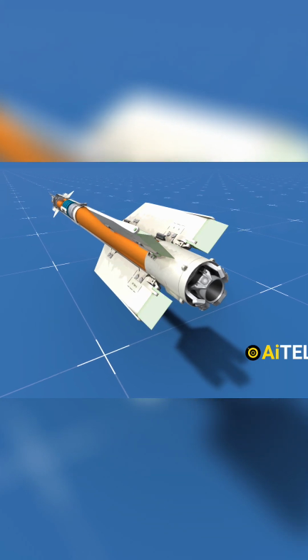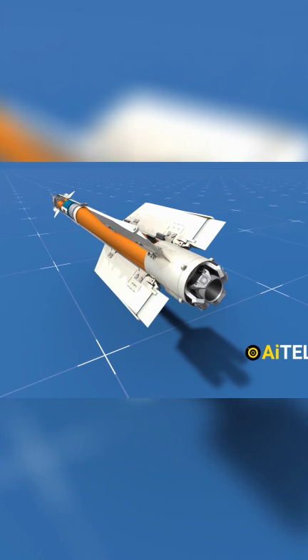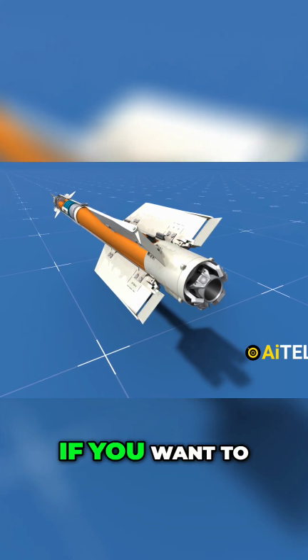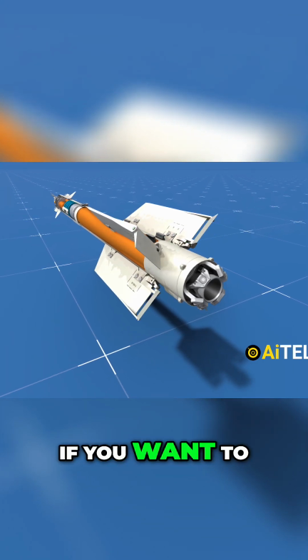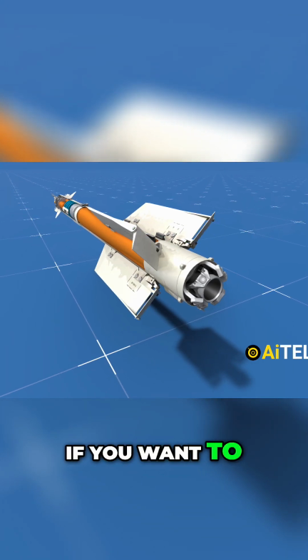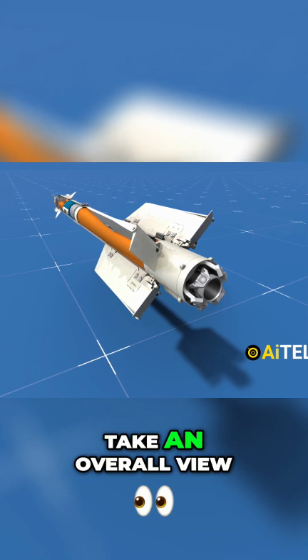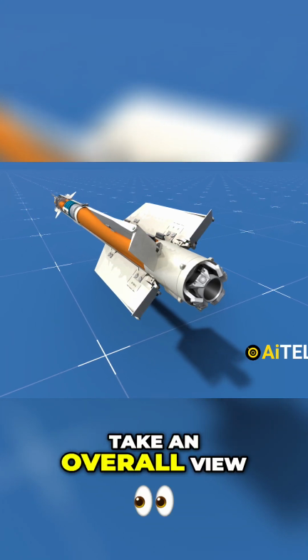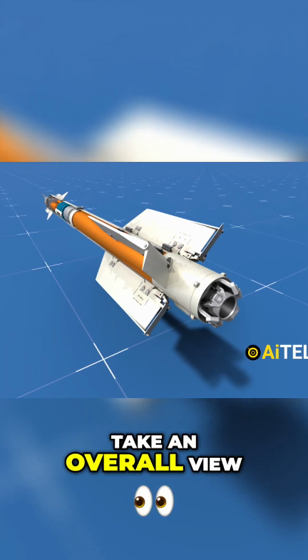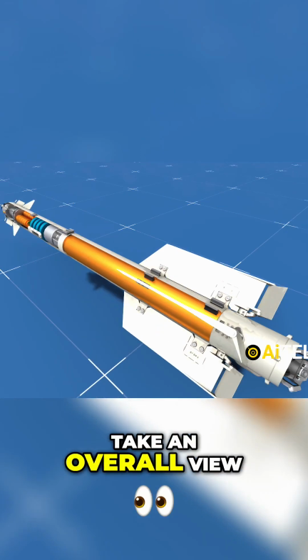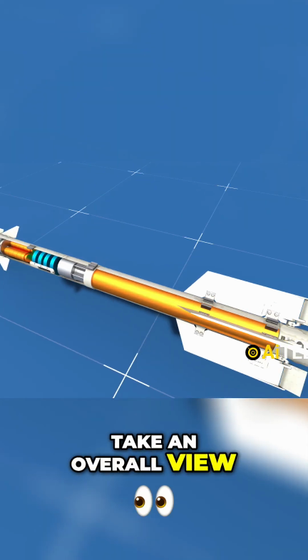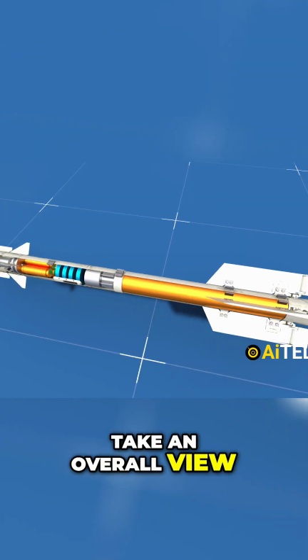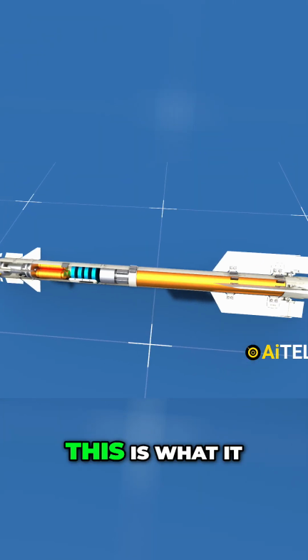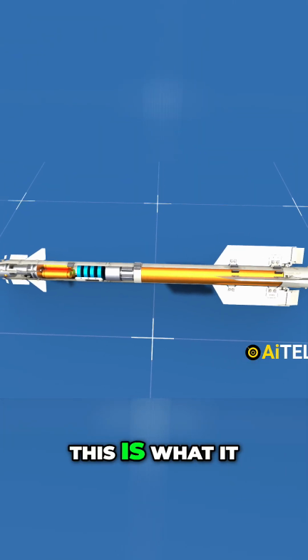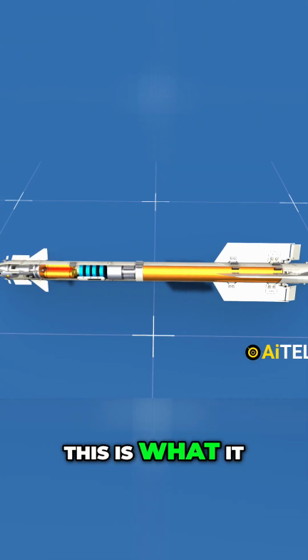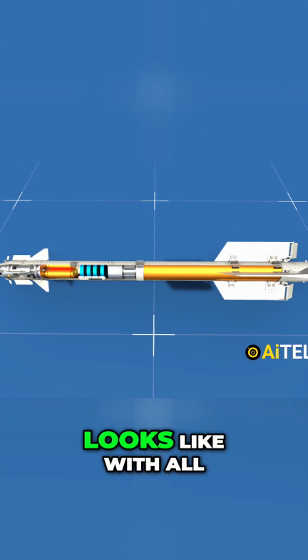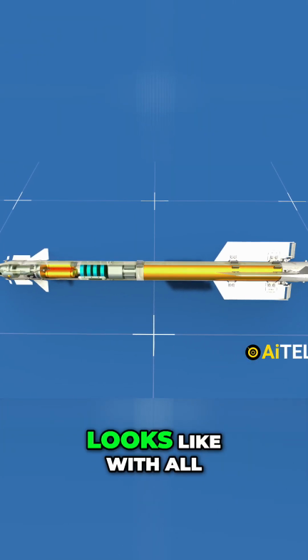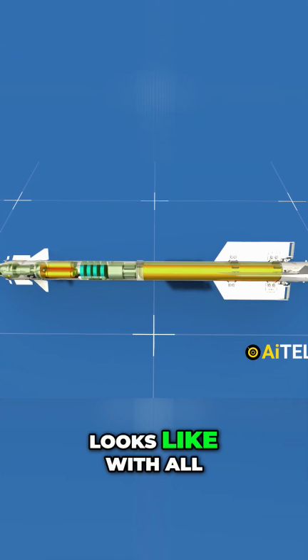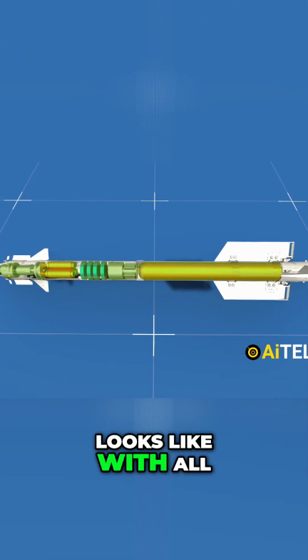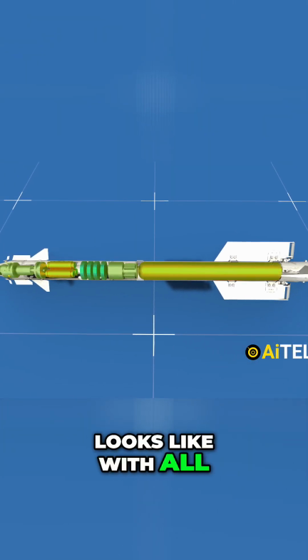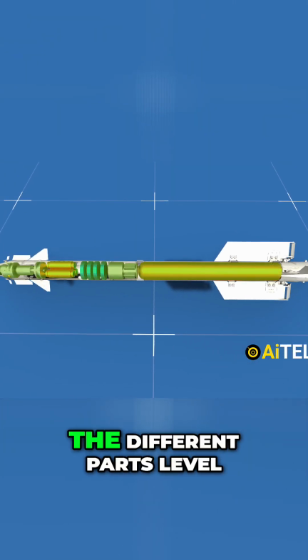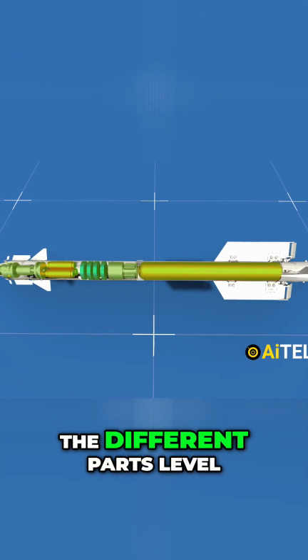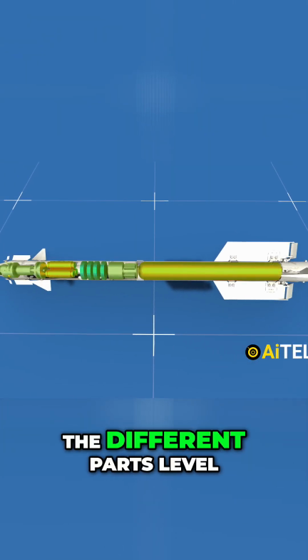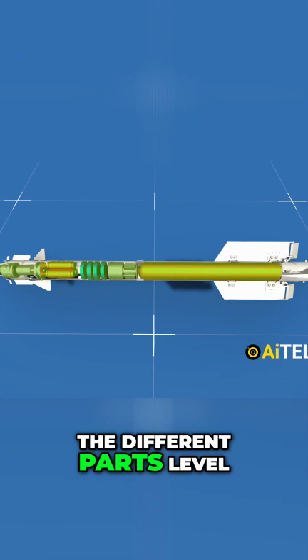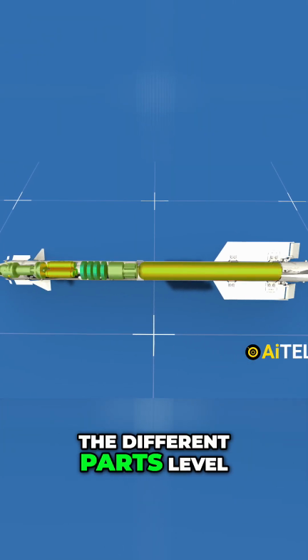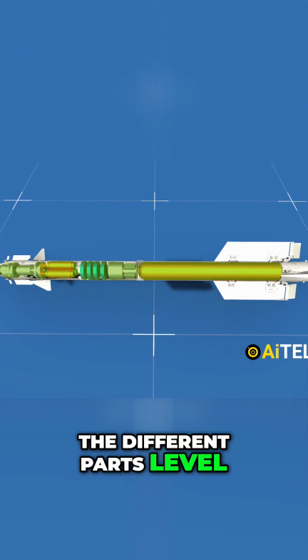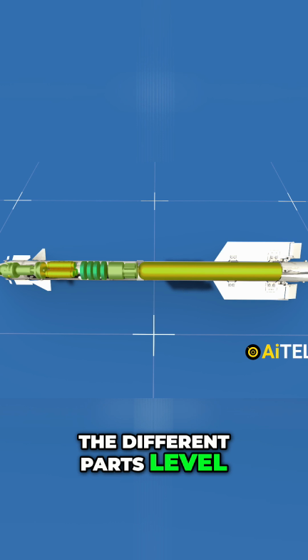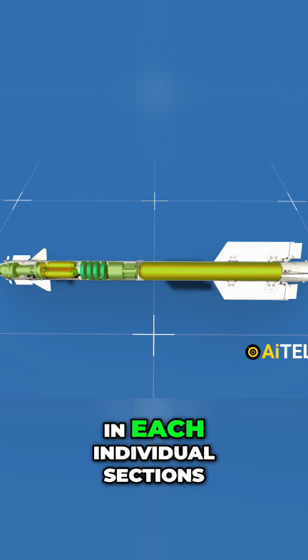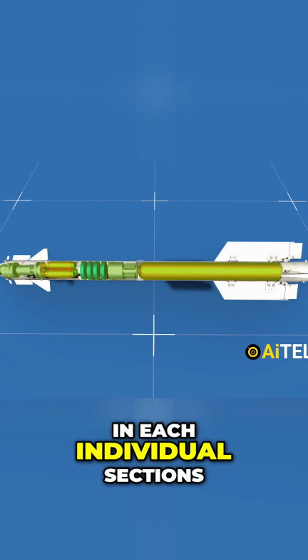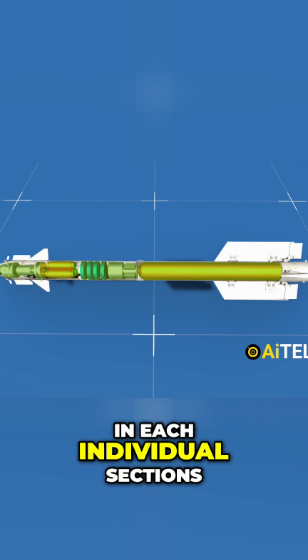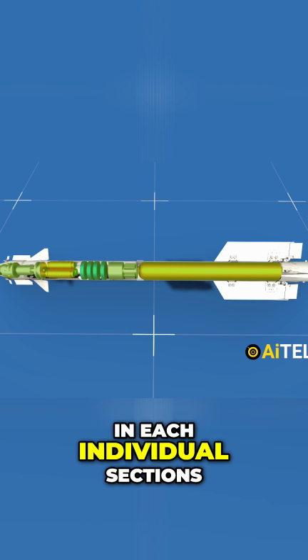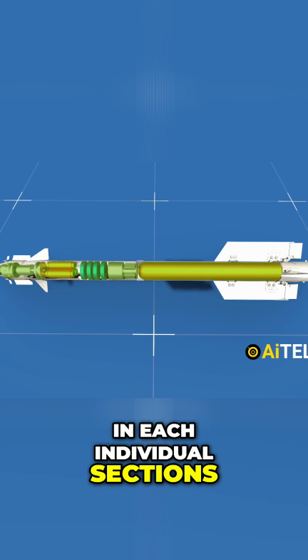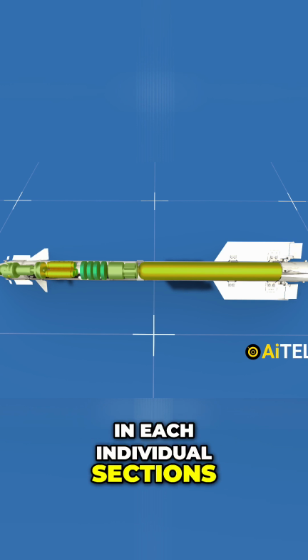If you want to take an overall view, this is what it looks like with all the different parts laid out in each individual section.